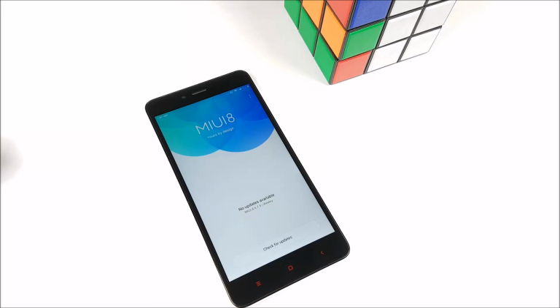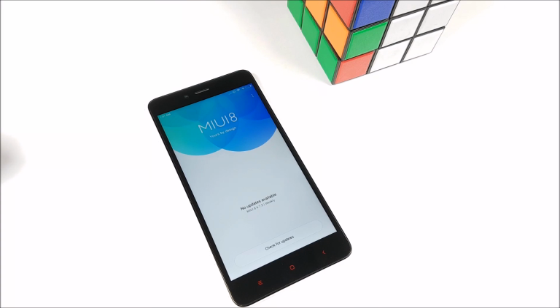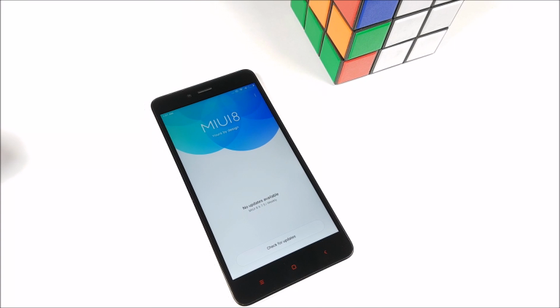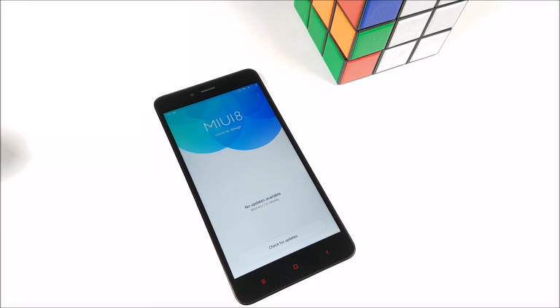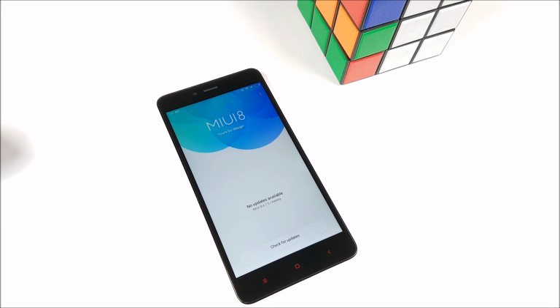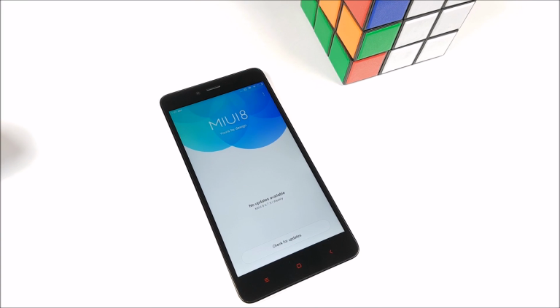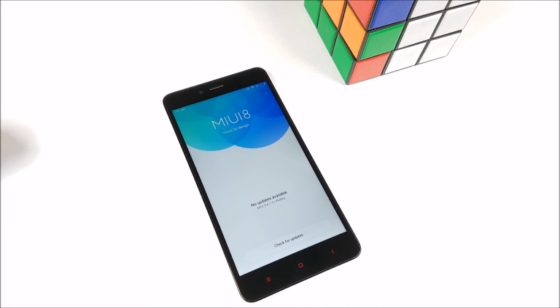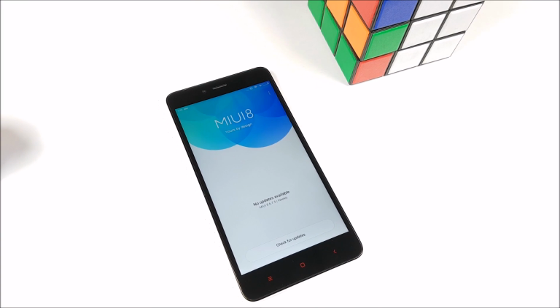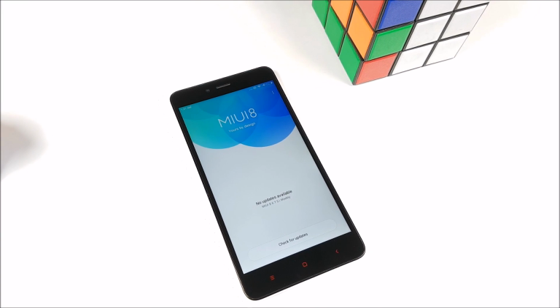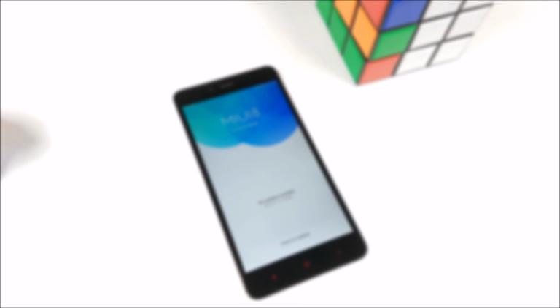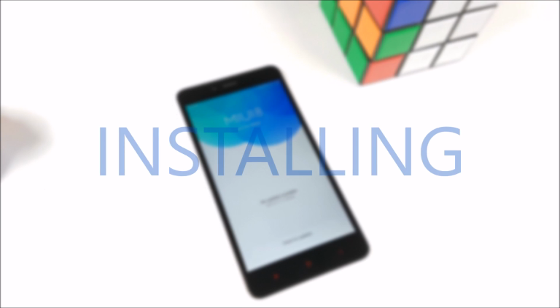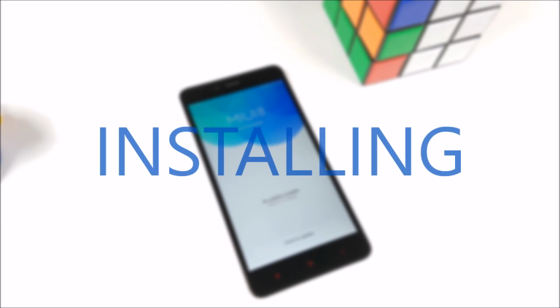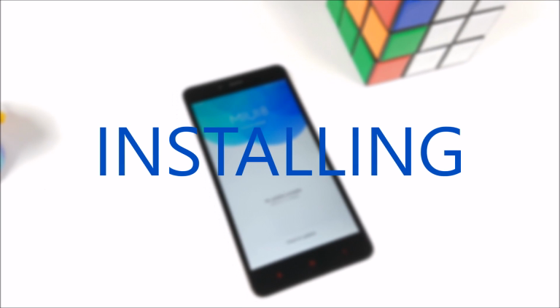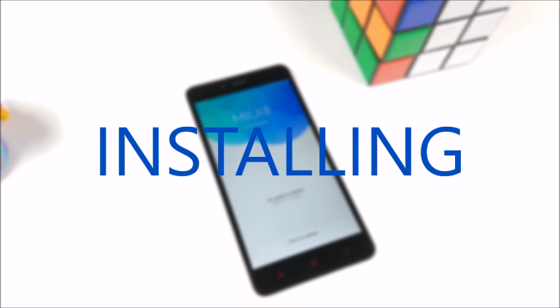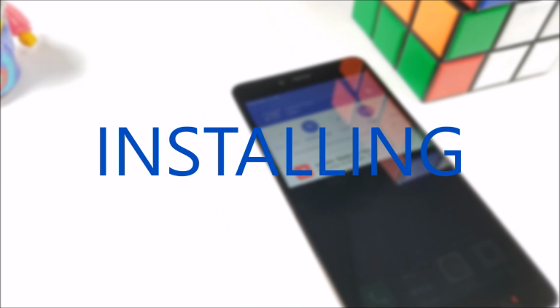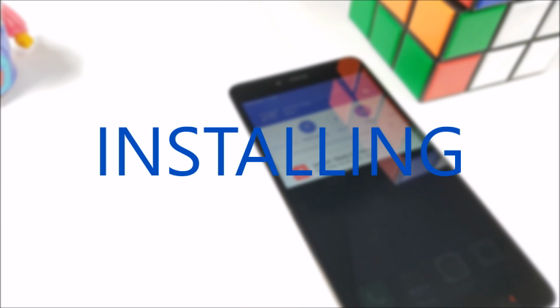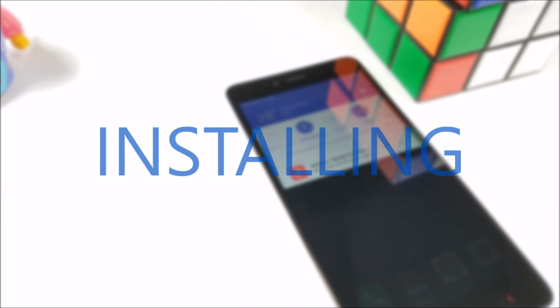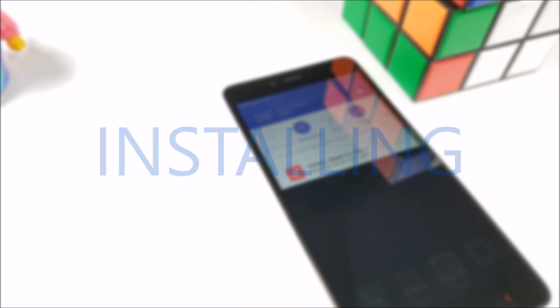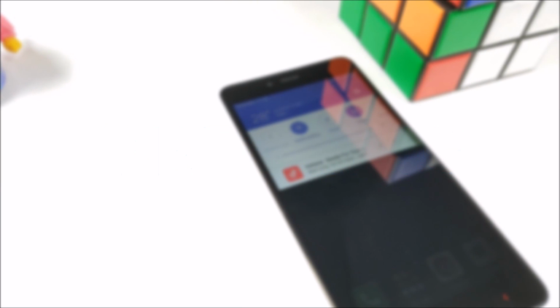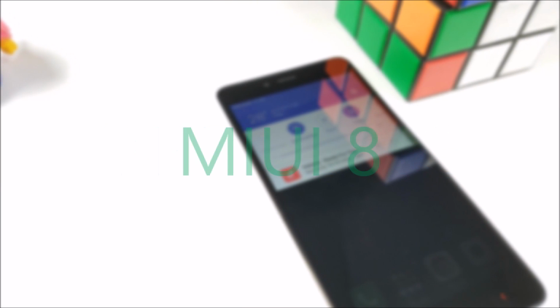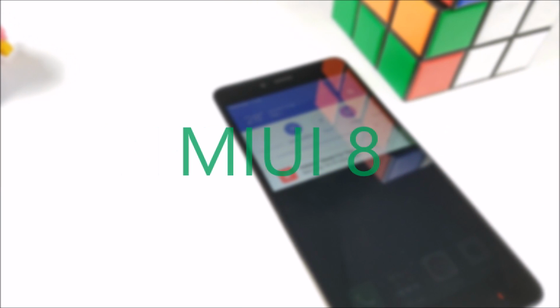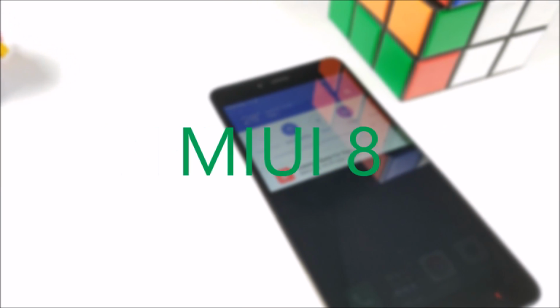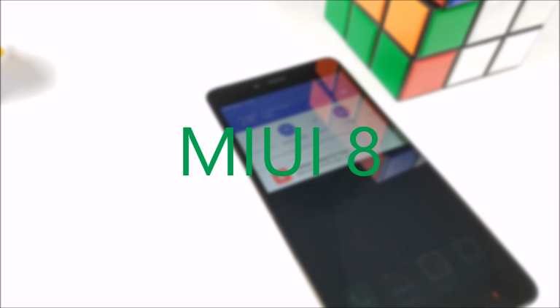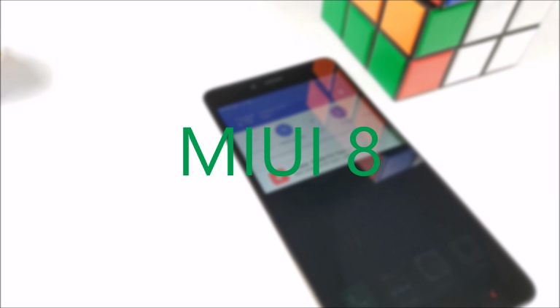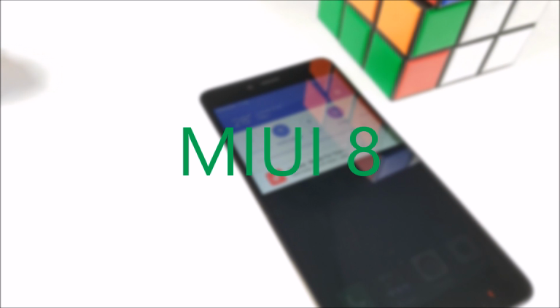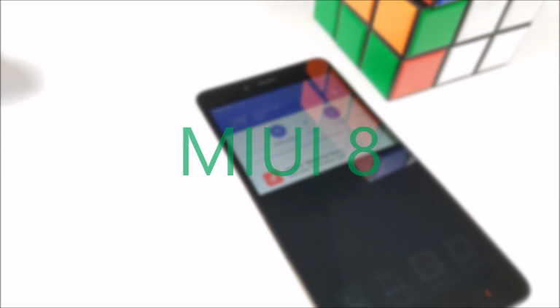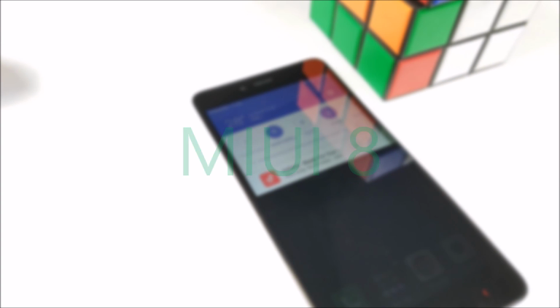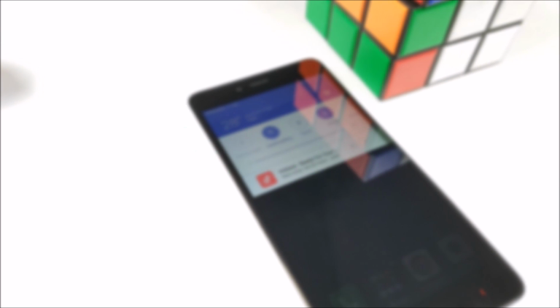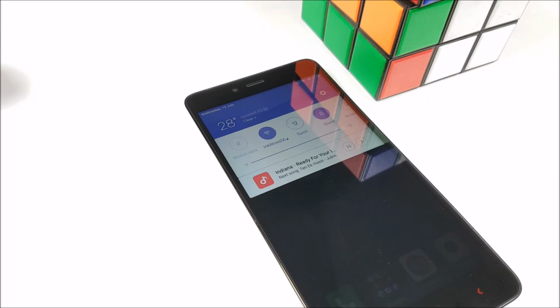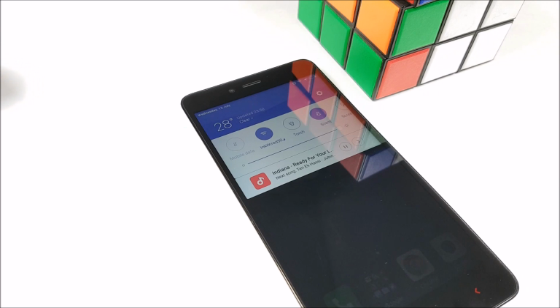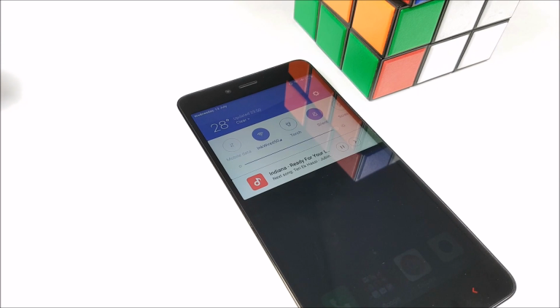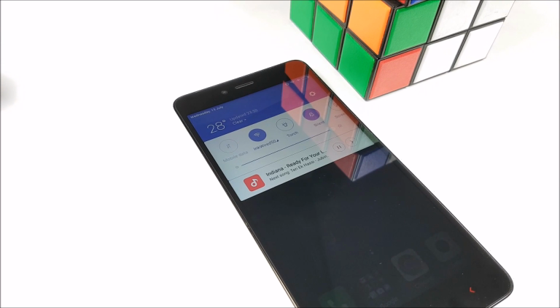What's happening guys, it's Abhinav from Phone Bunch and in this video we are going to tell you how to install MiUI 8 on any Xiaomi smartphone.